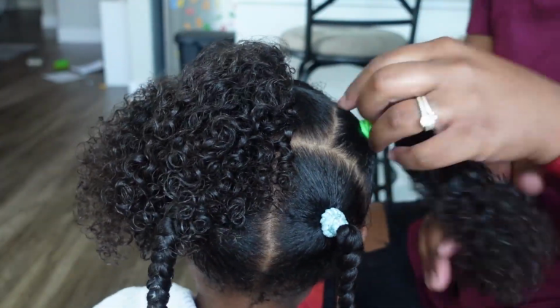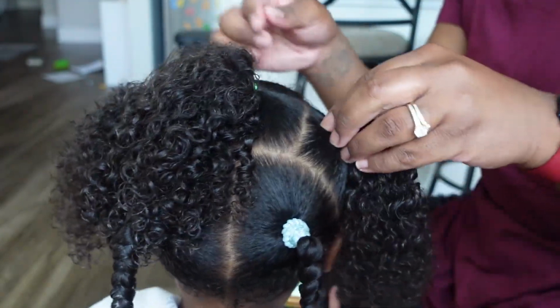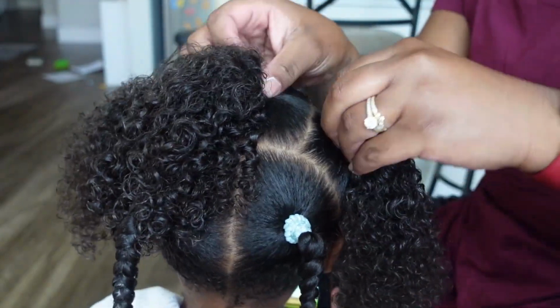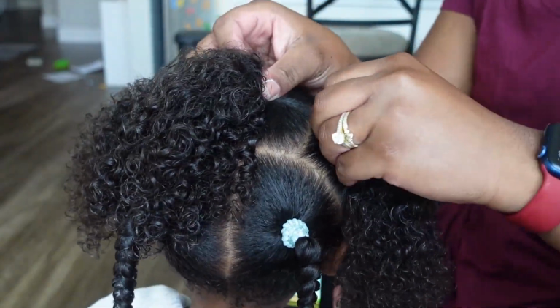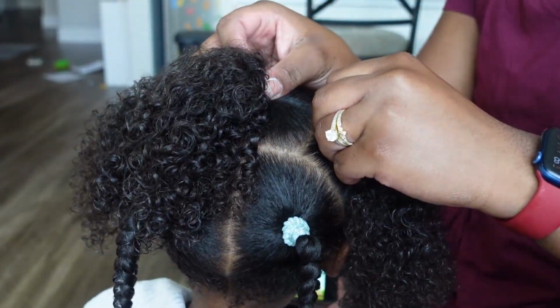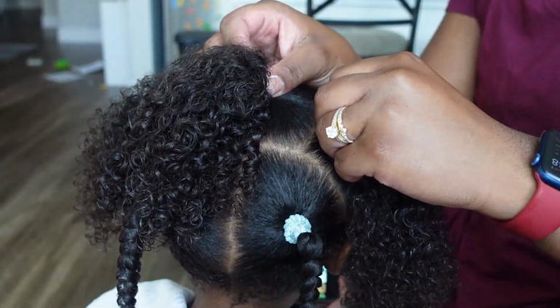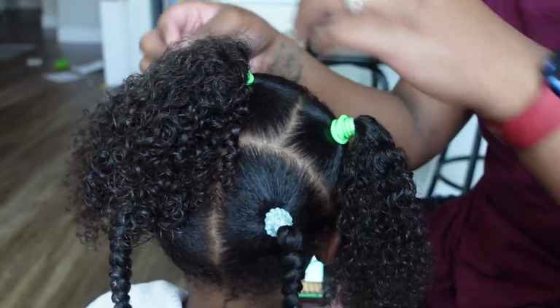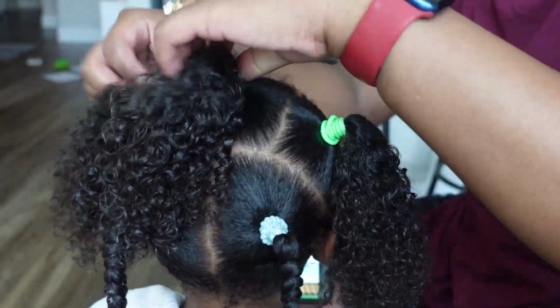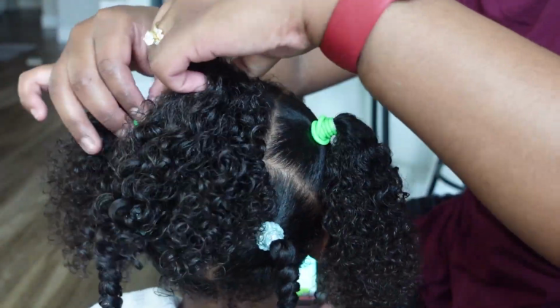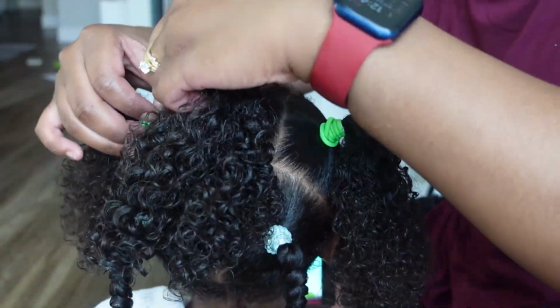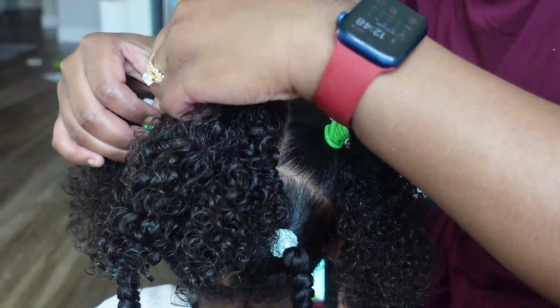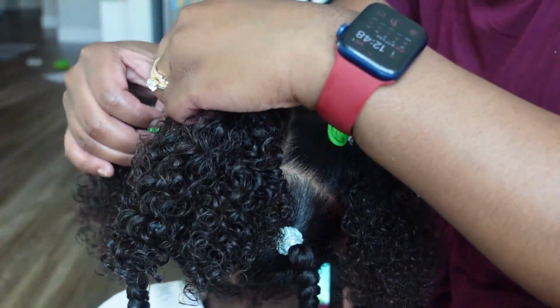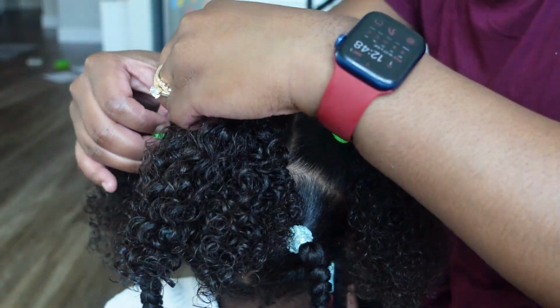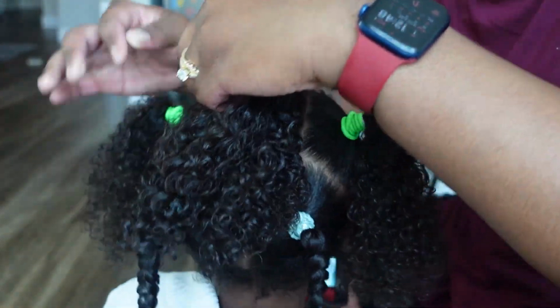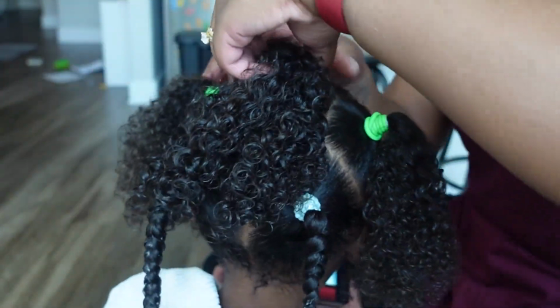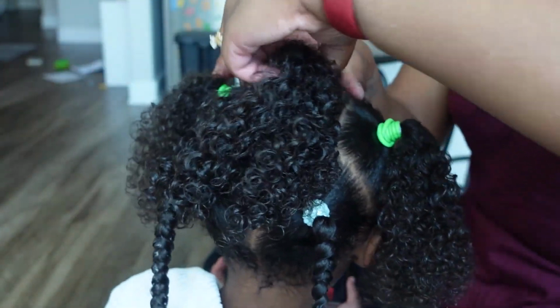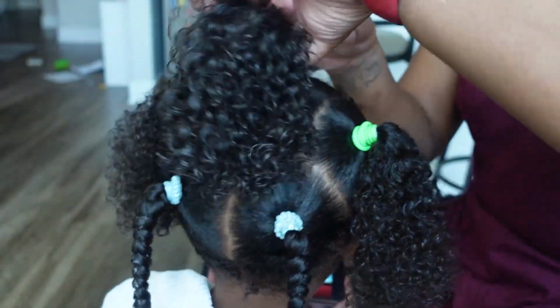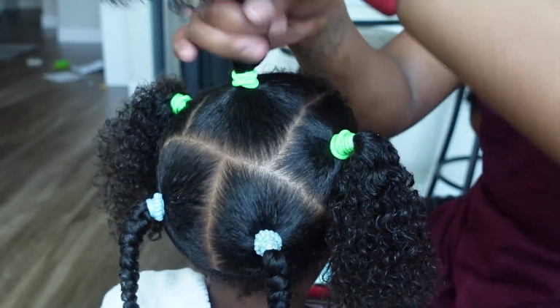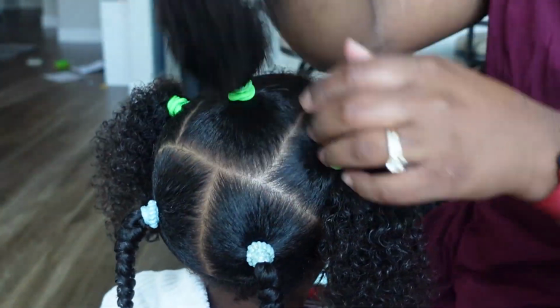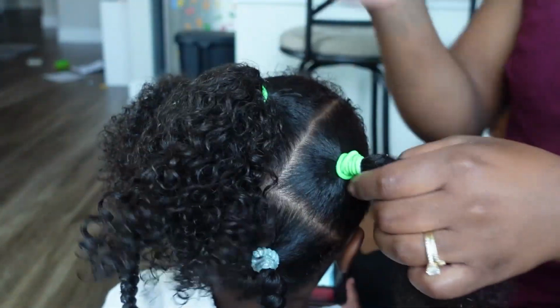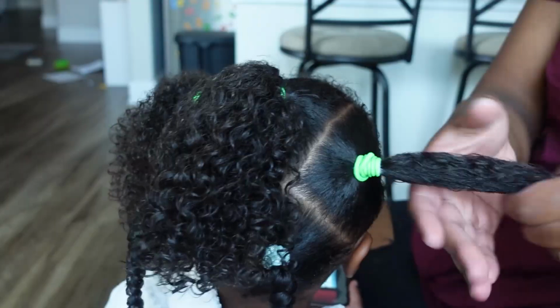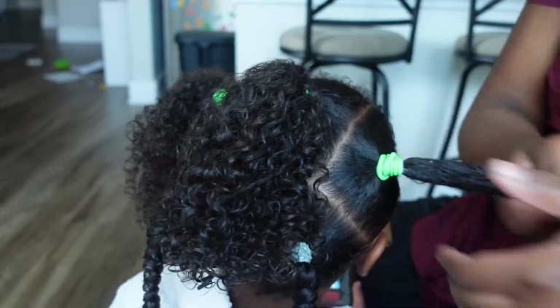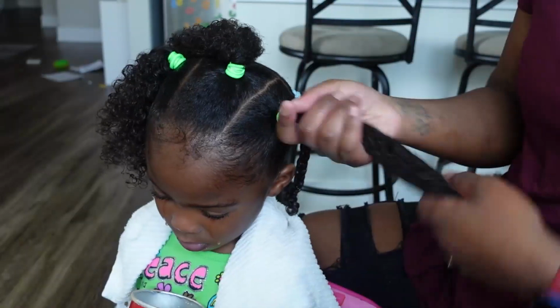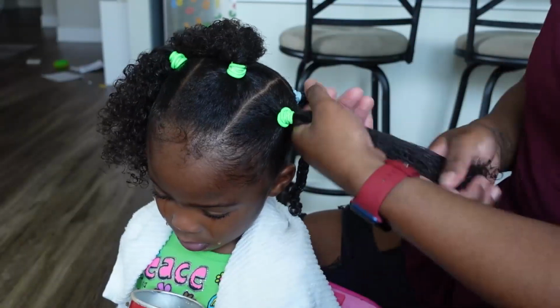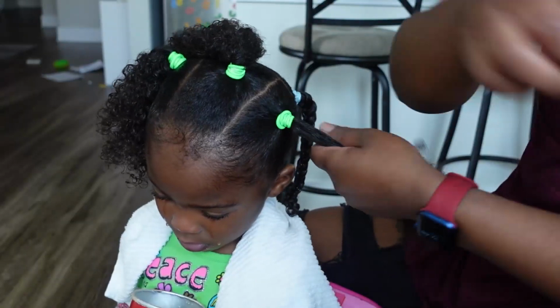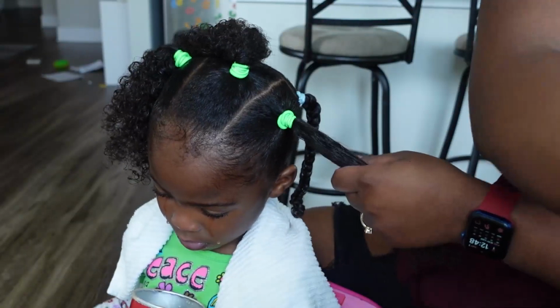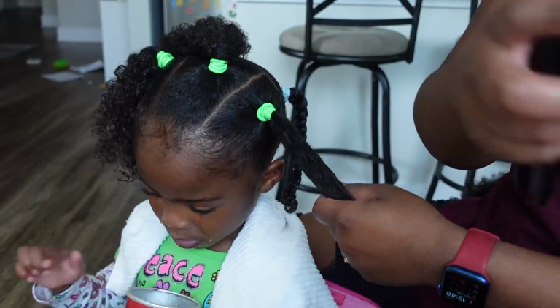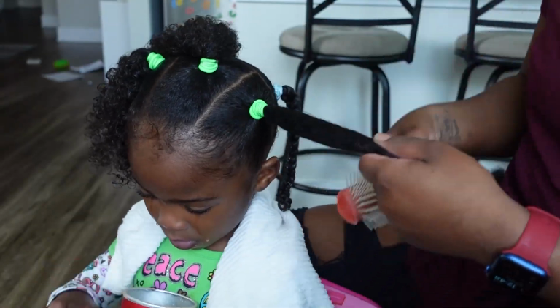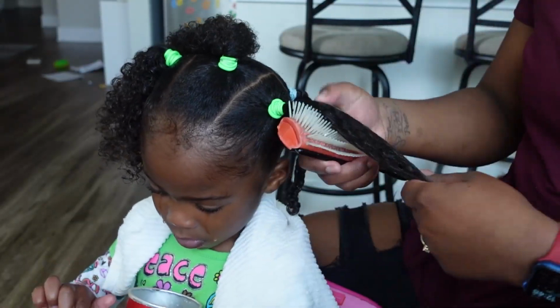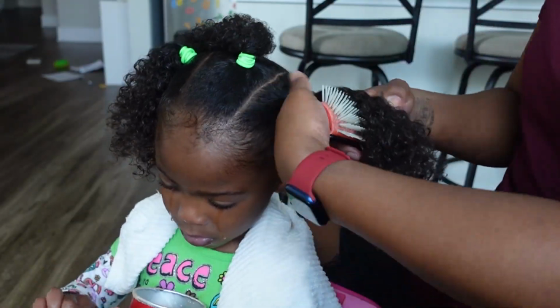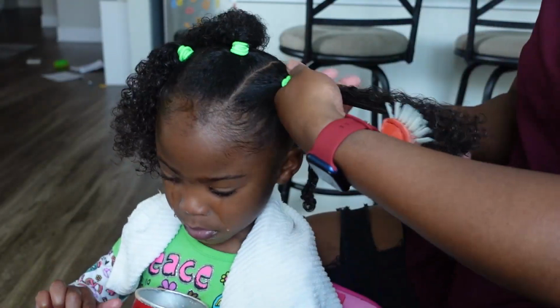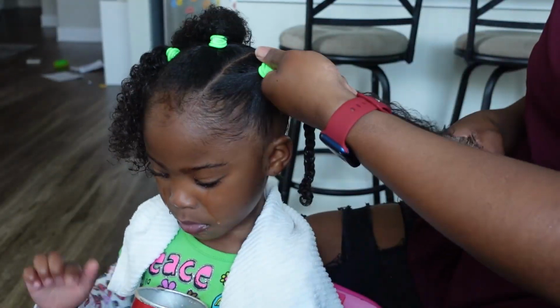Again, make sure the ponytails are not too tight.